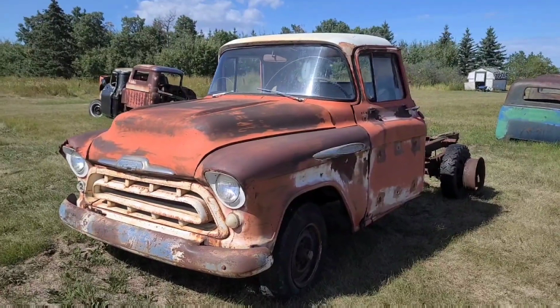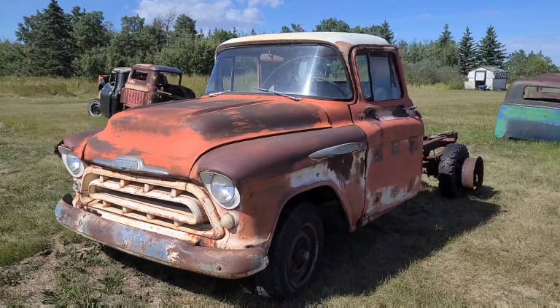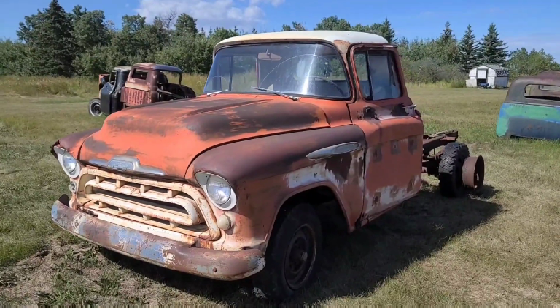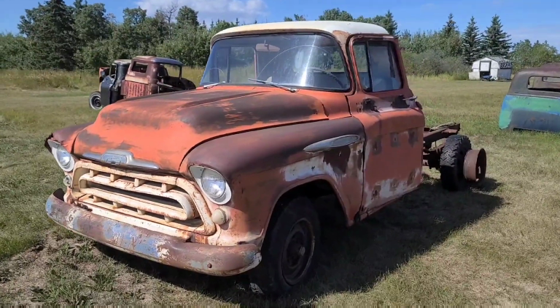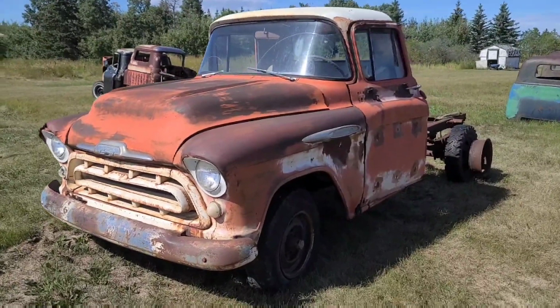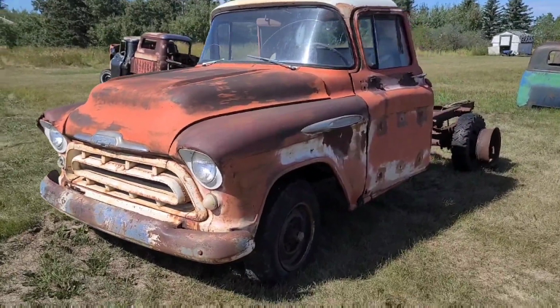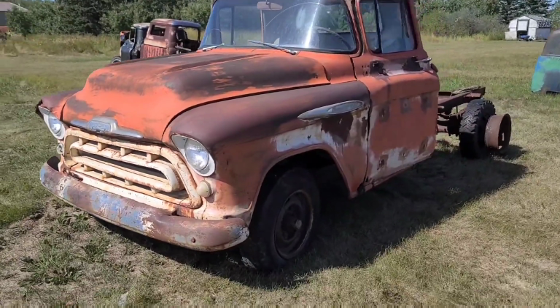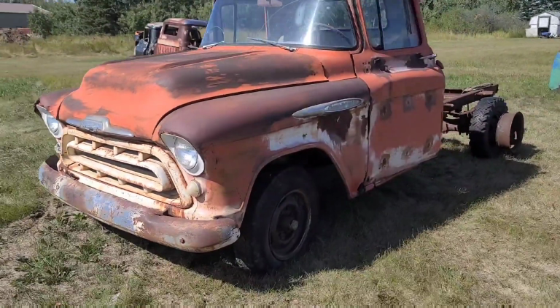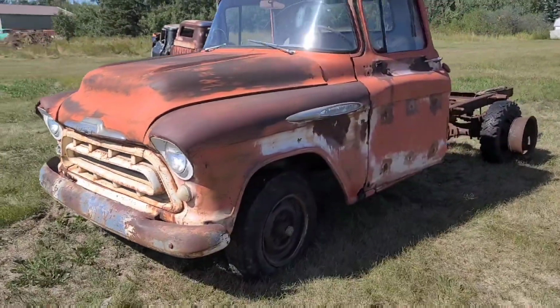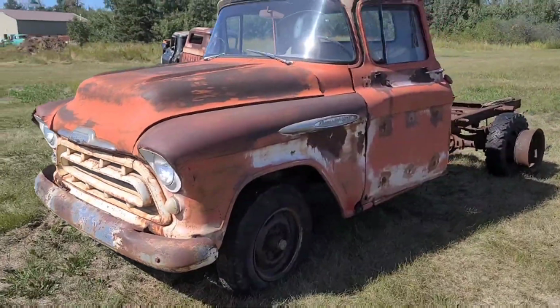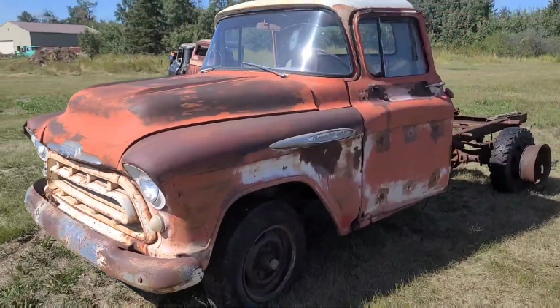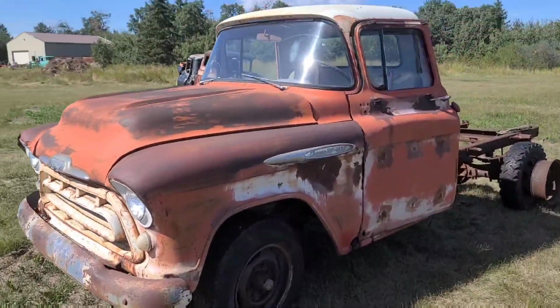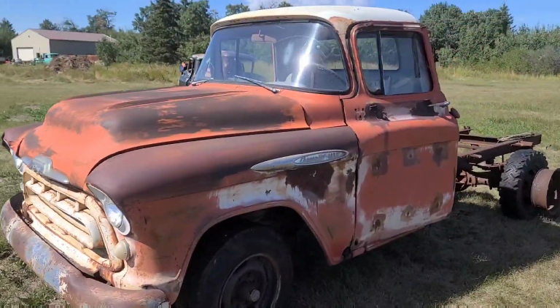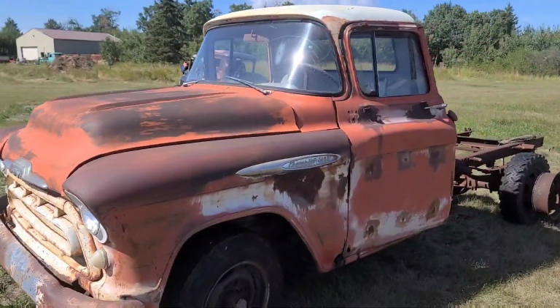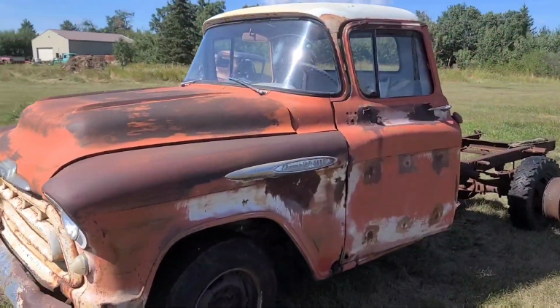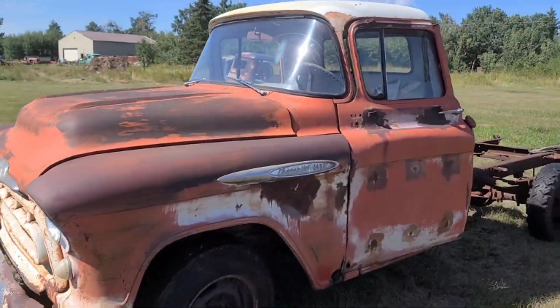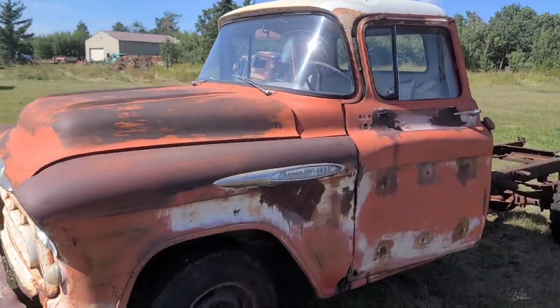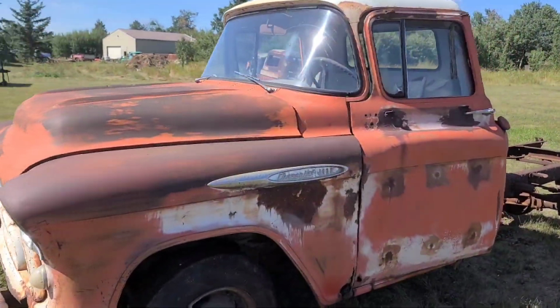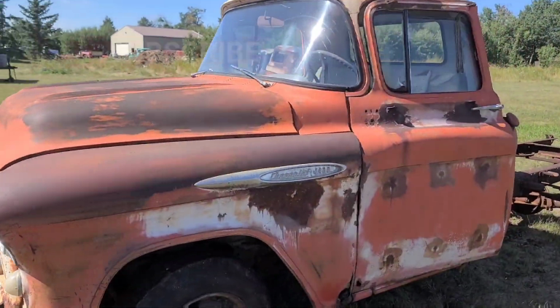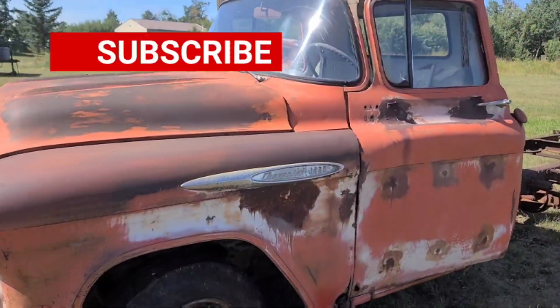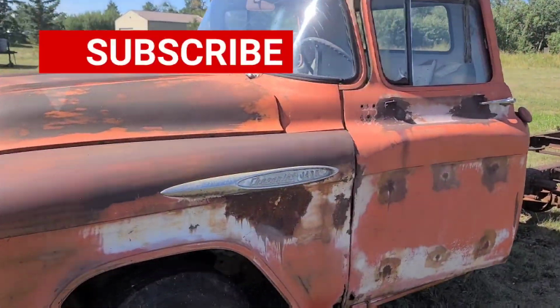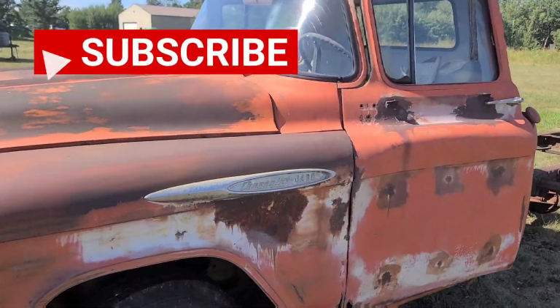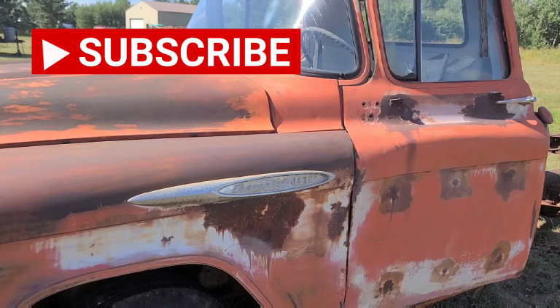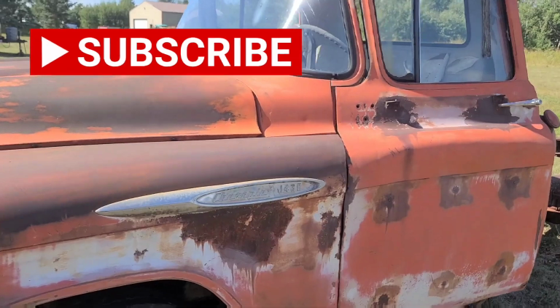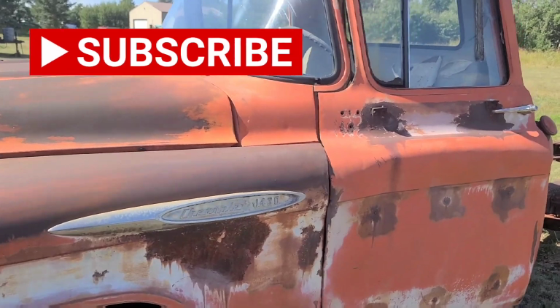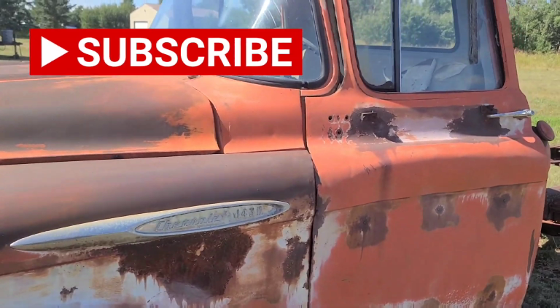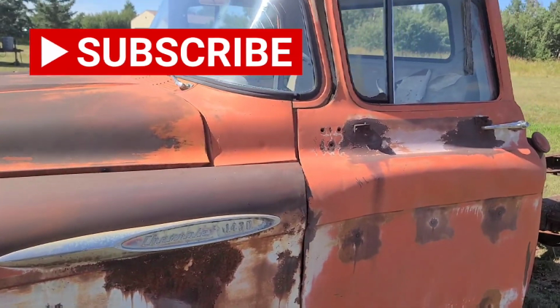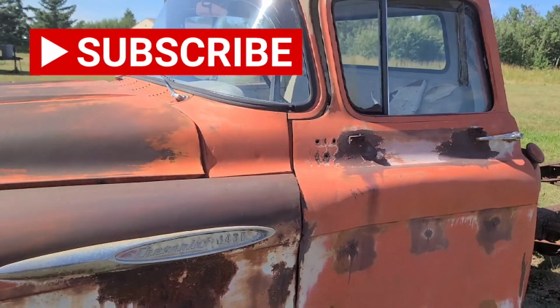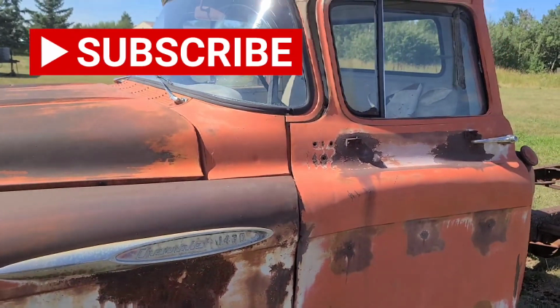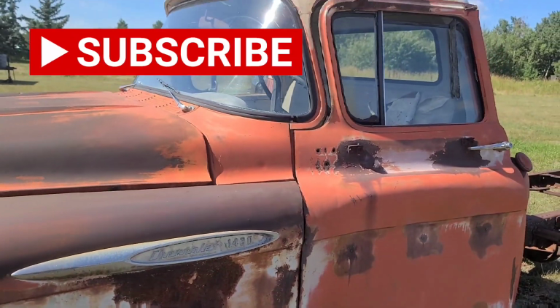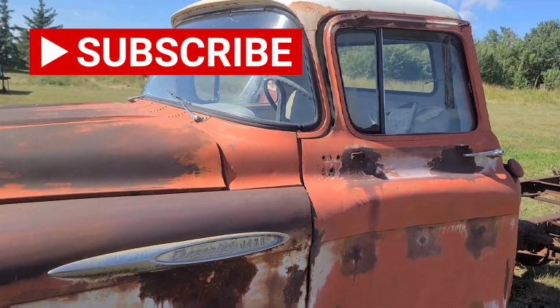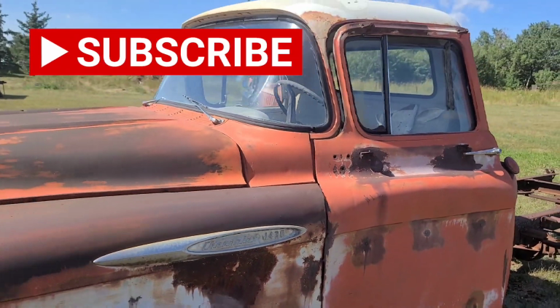So, hopefully you like what you've seen — make sure to like and subscribe, and I'll talk to you next time.